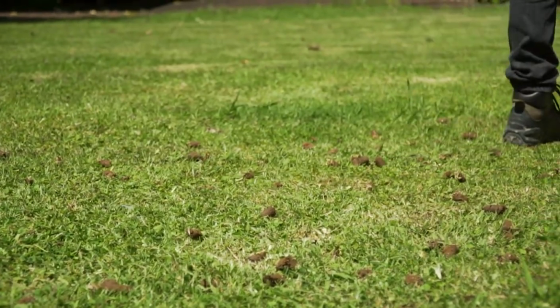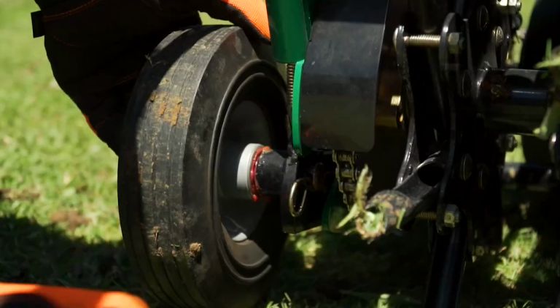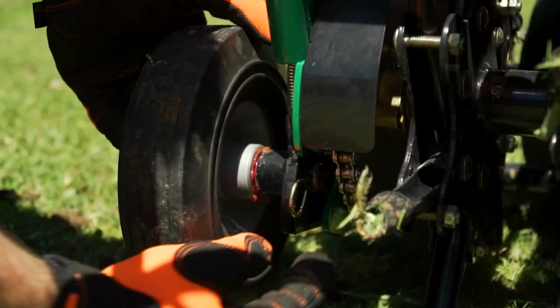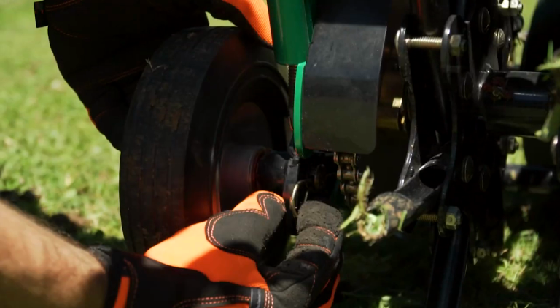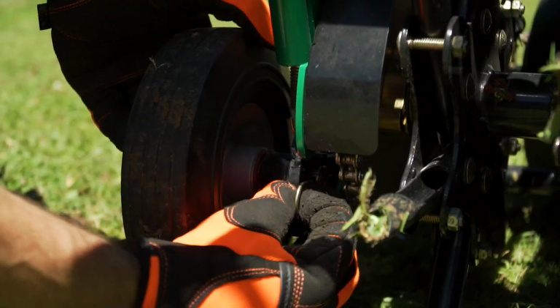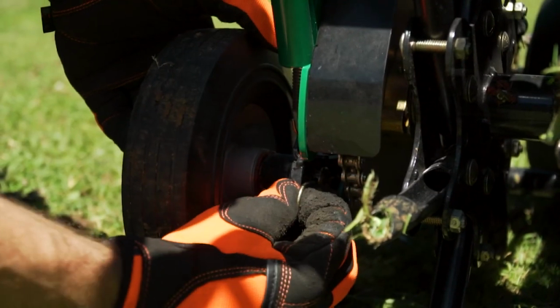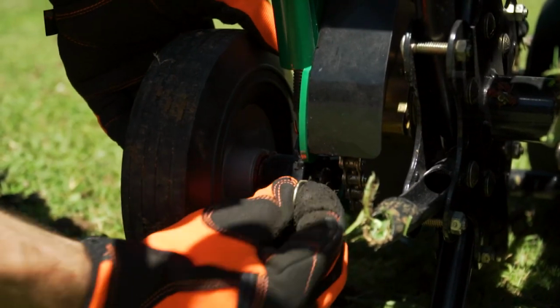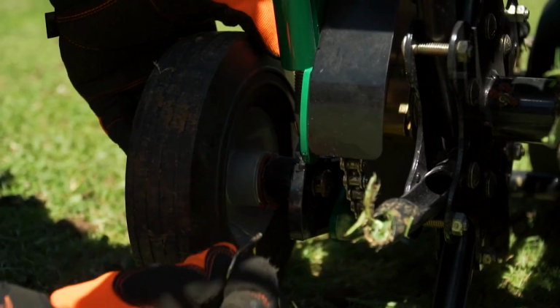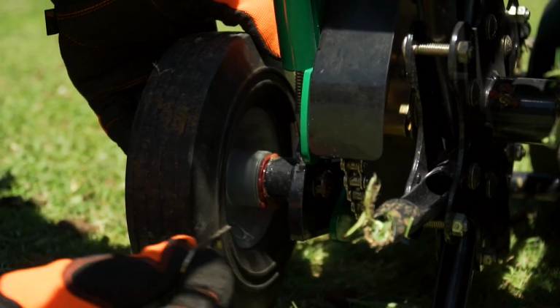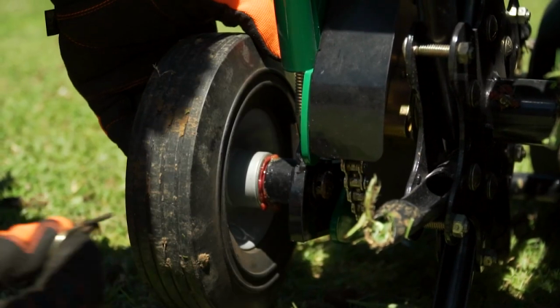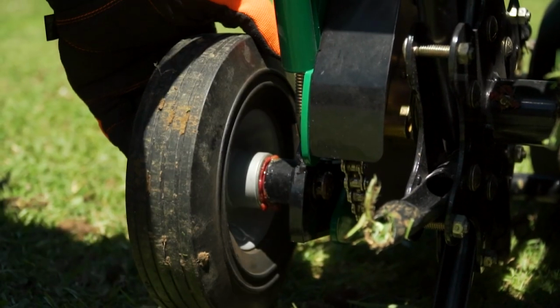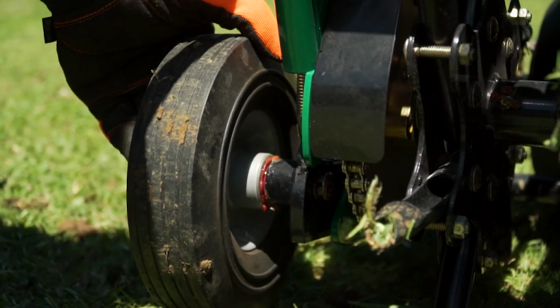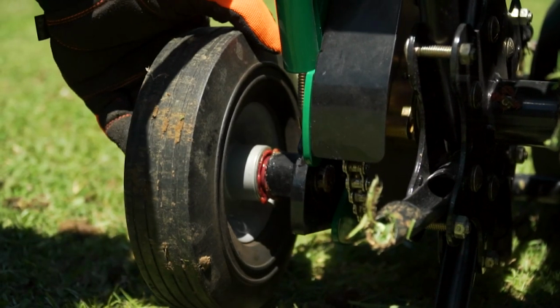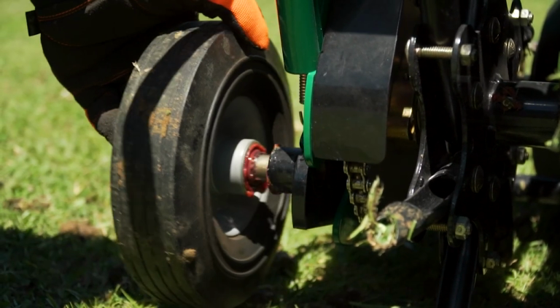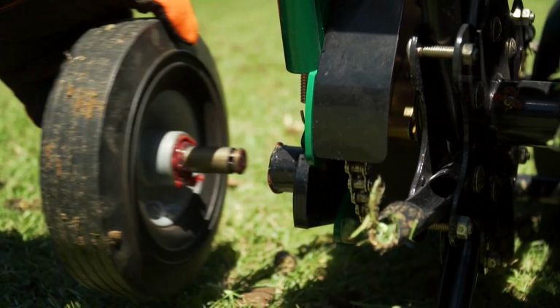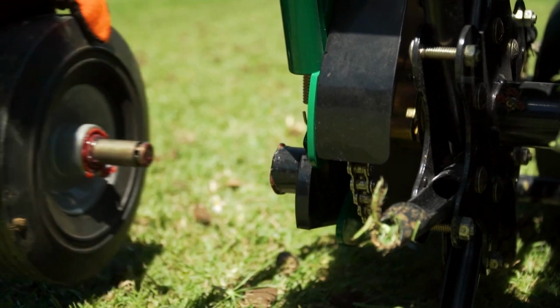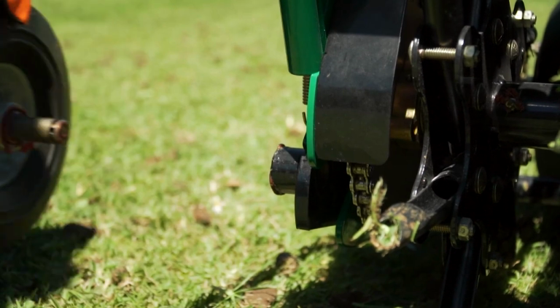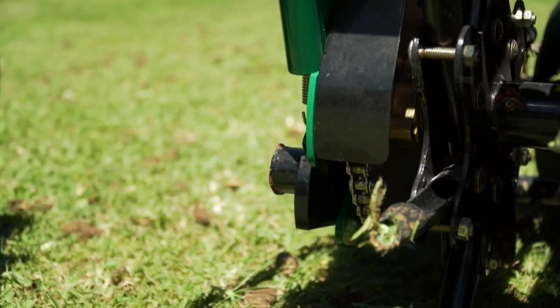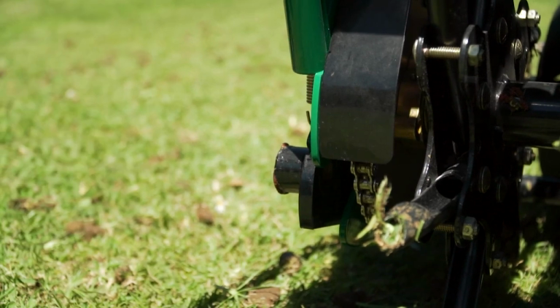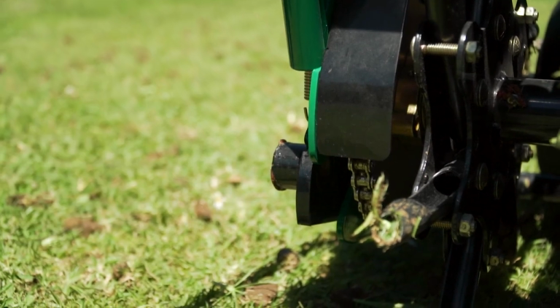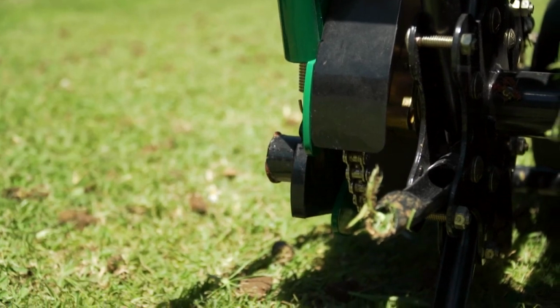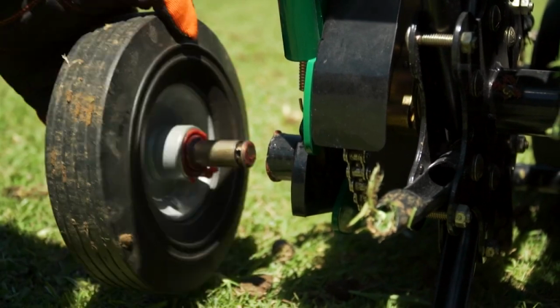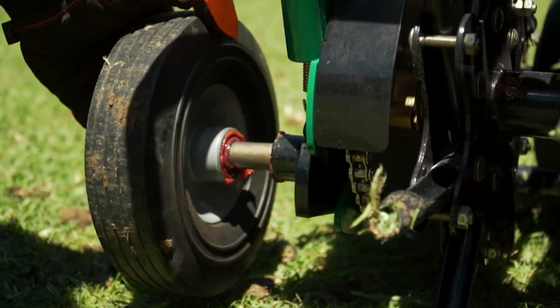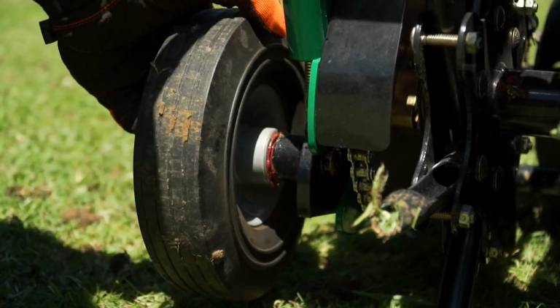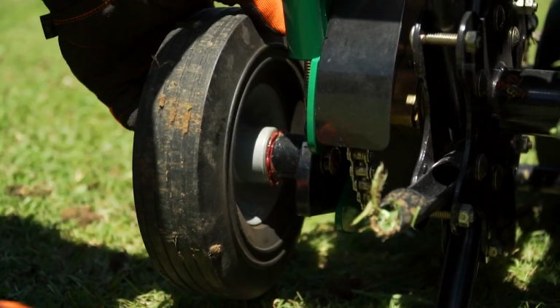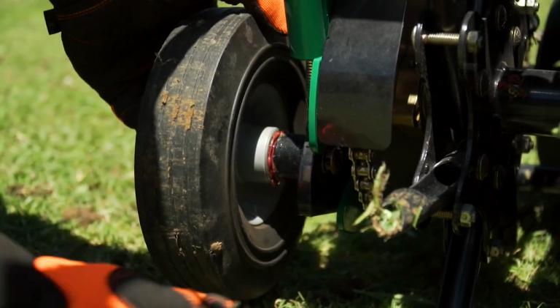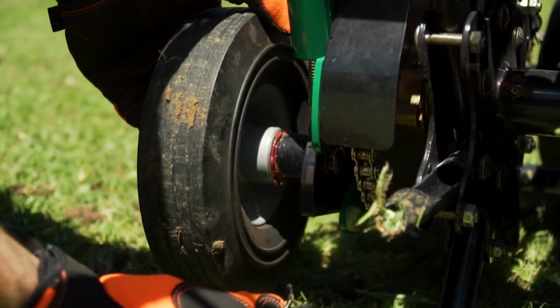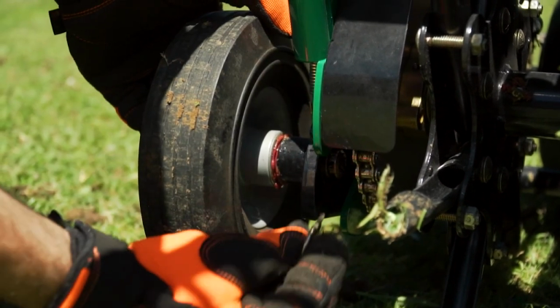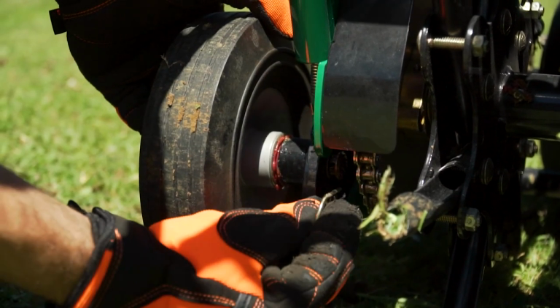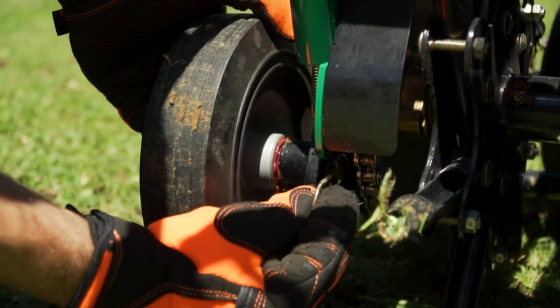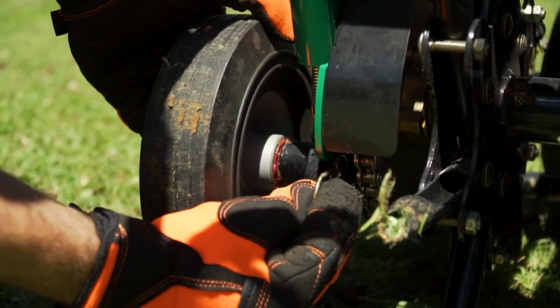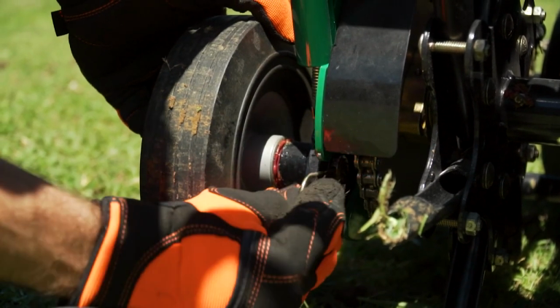The machine has removable wheels to get you through tight spaces, whether you have a lawn around the back or a narrow walkway.